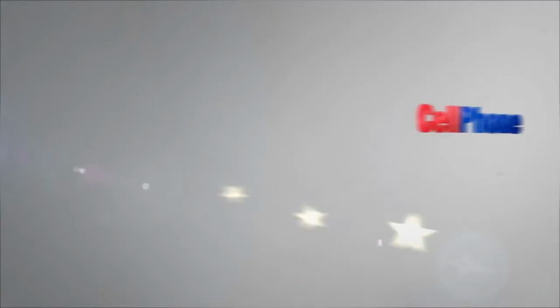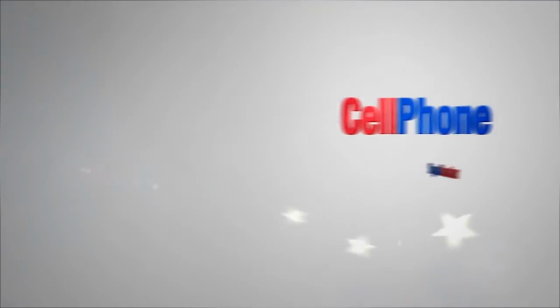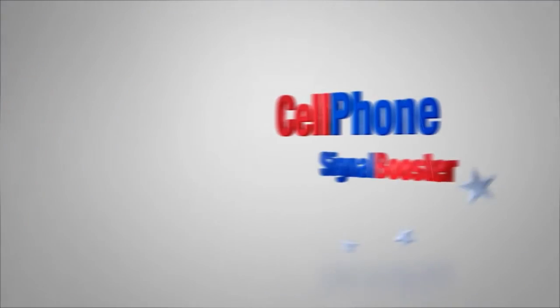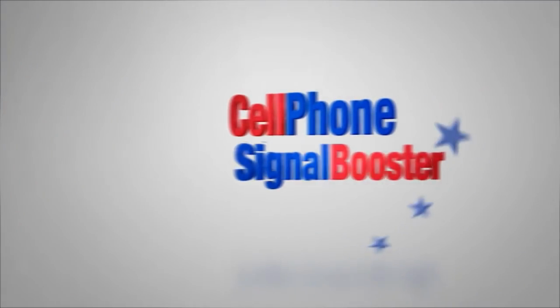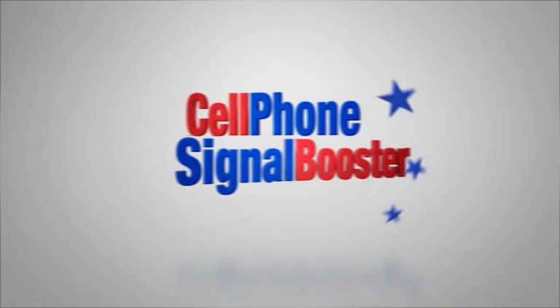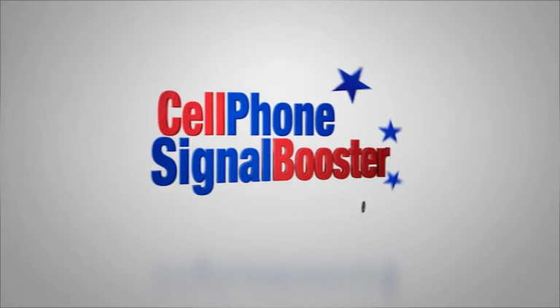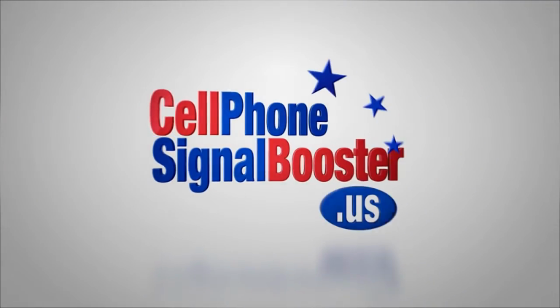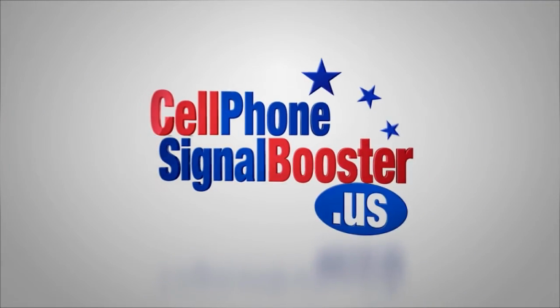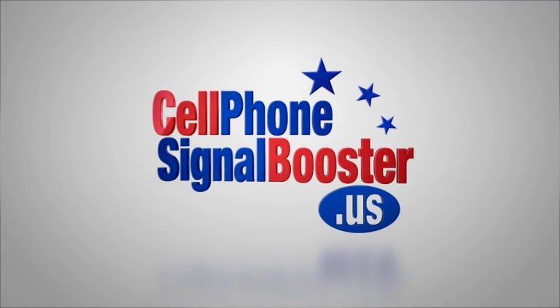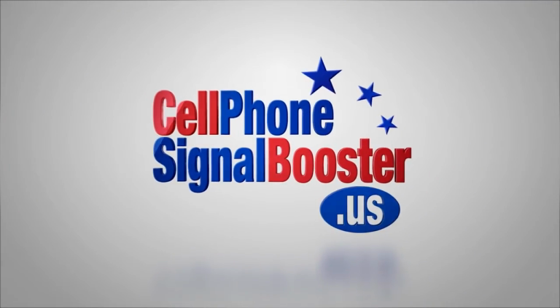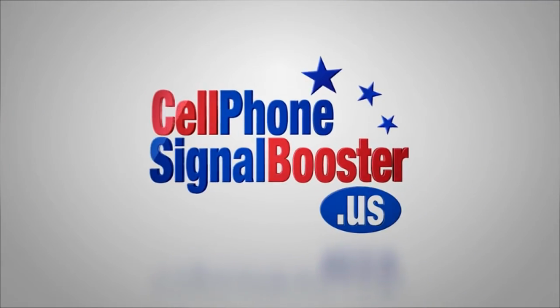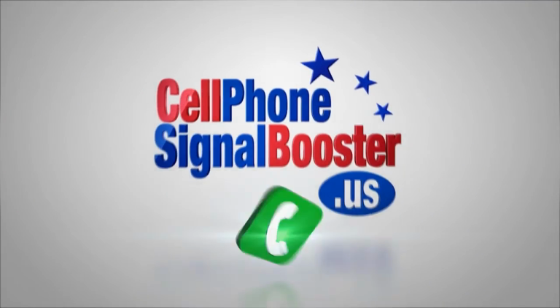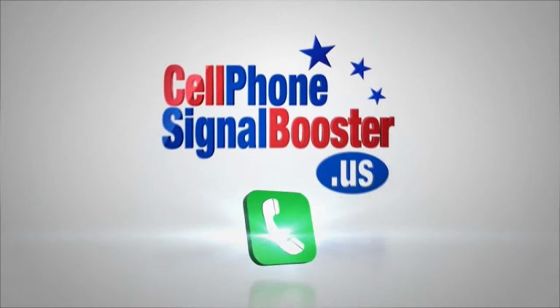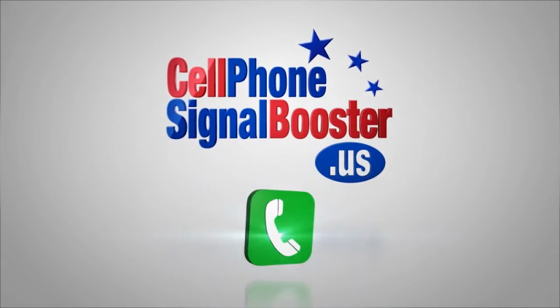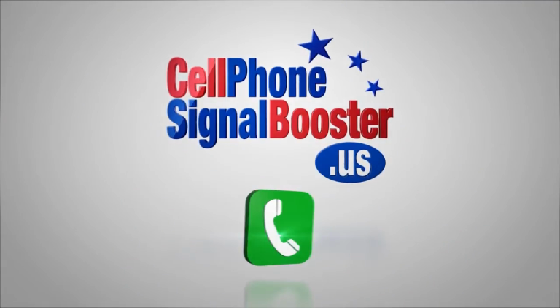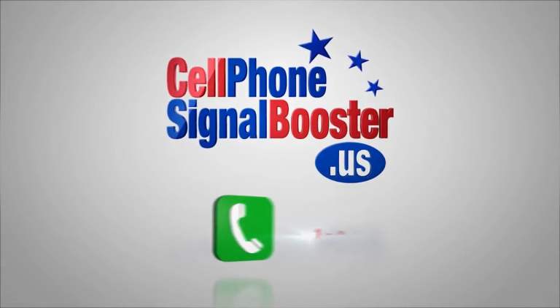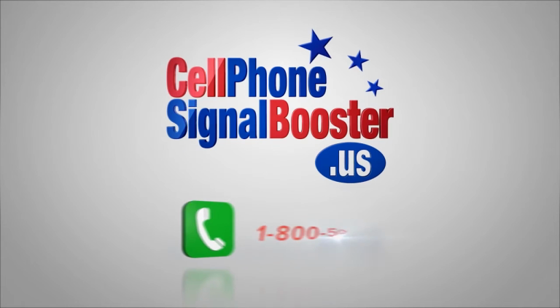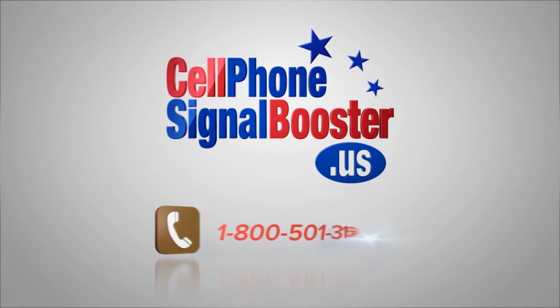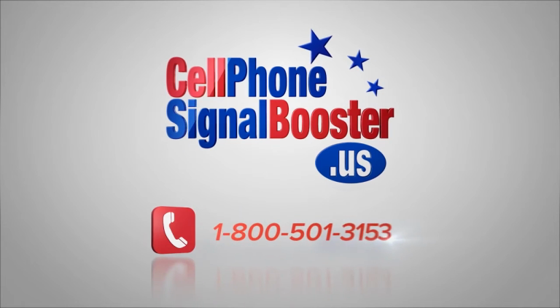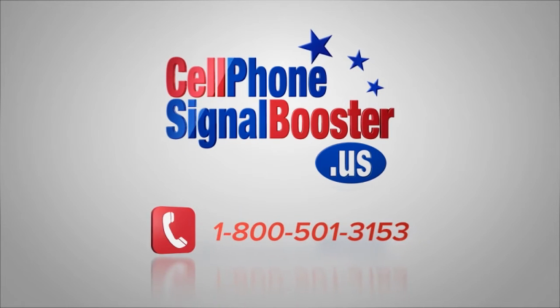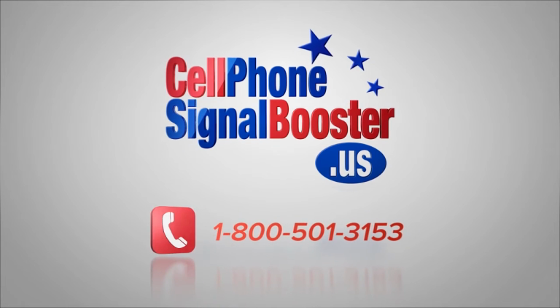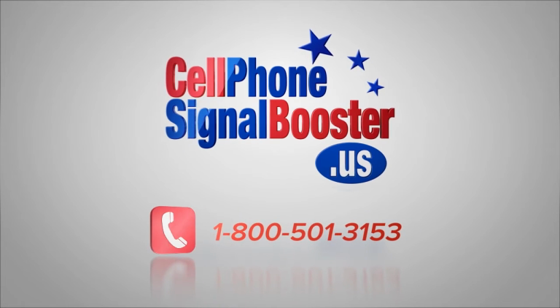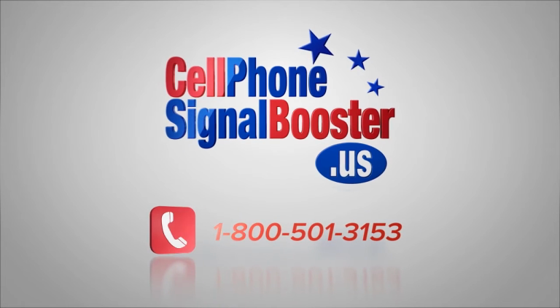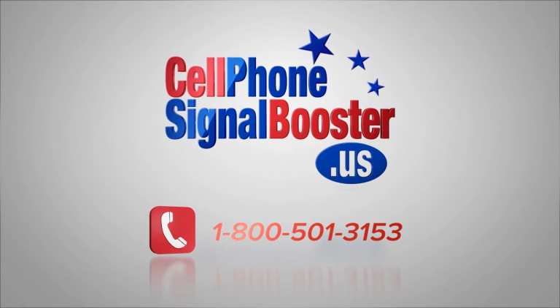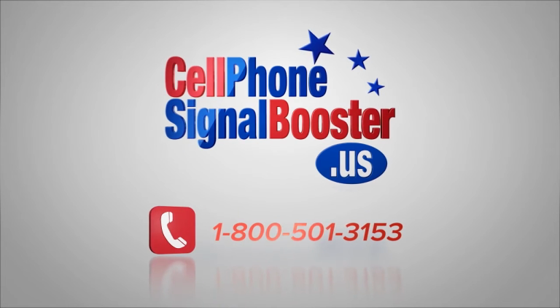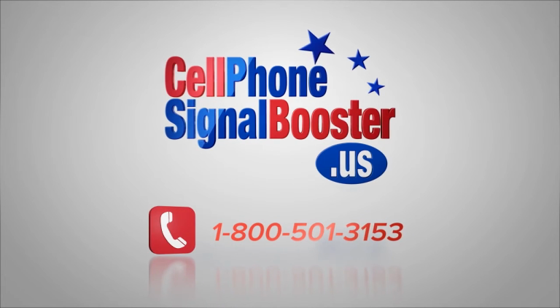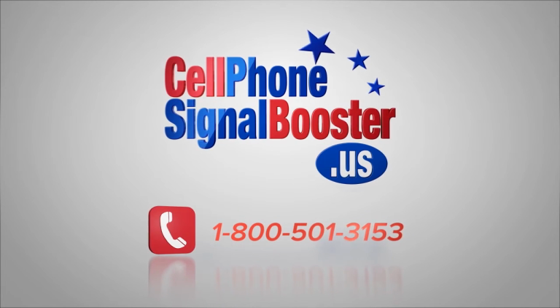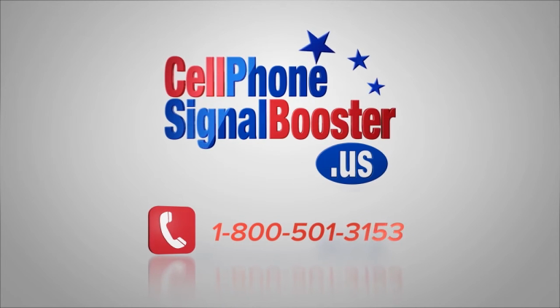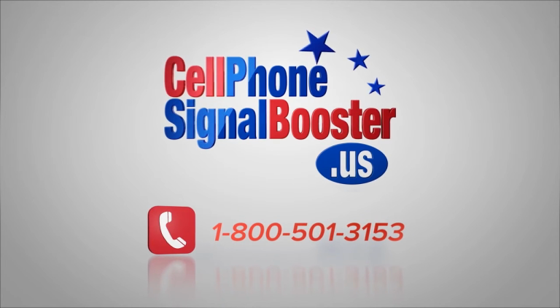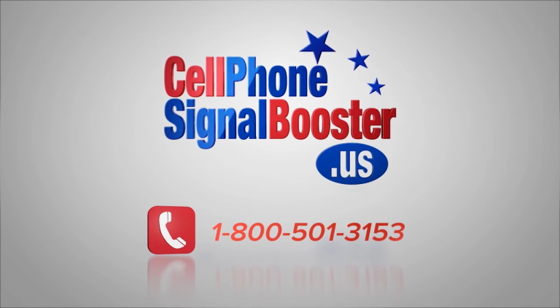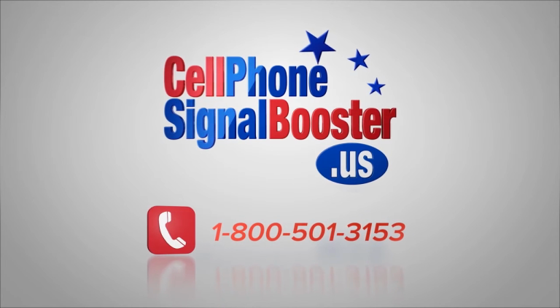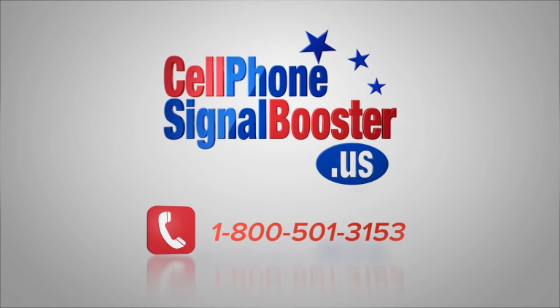Call us and tell us how we can earn your business: 1-800-501-3153.